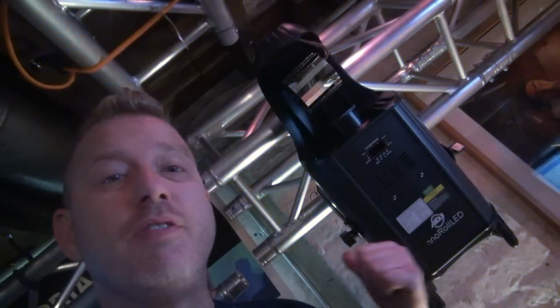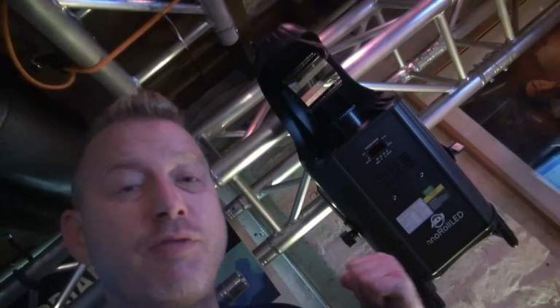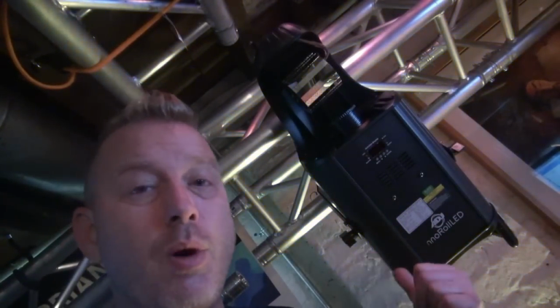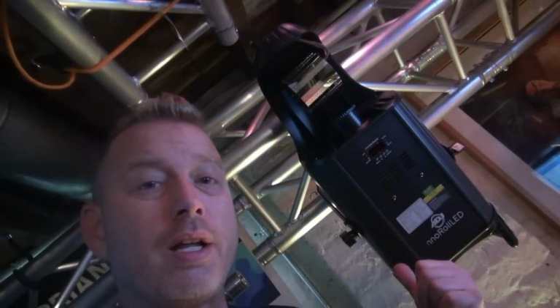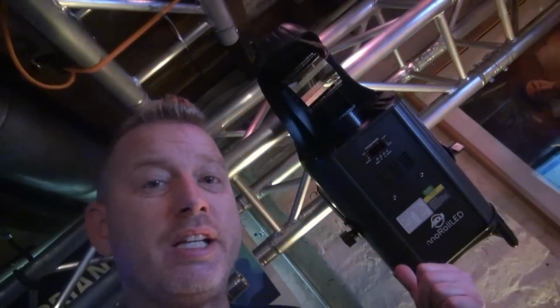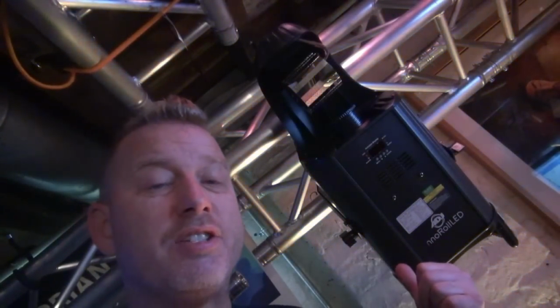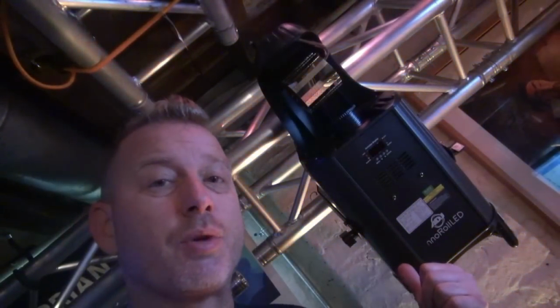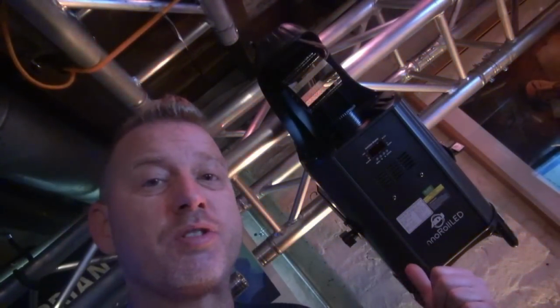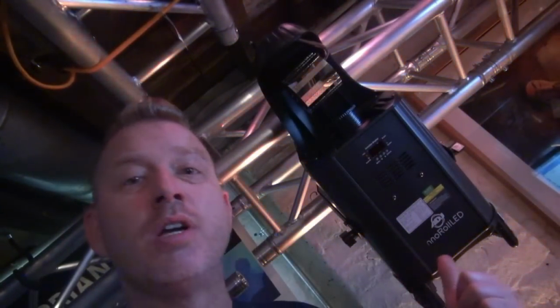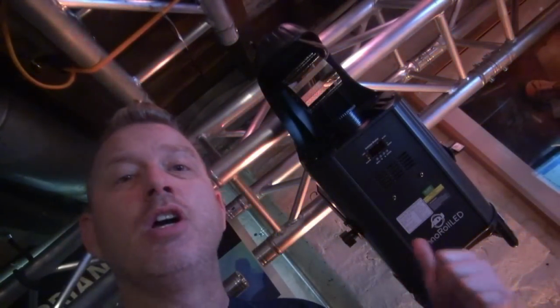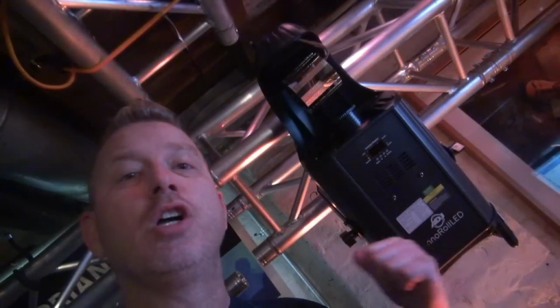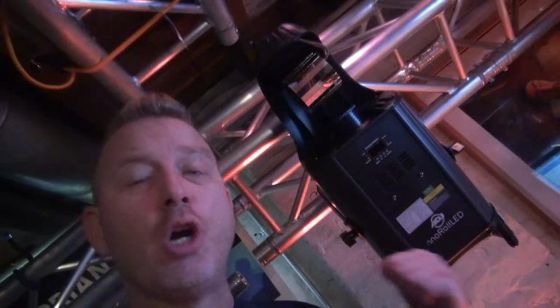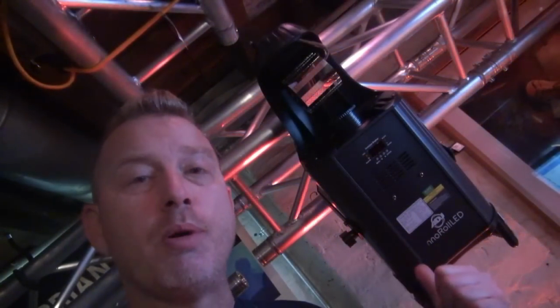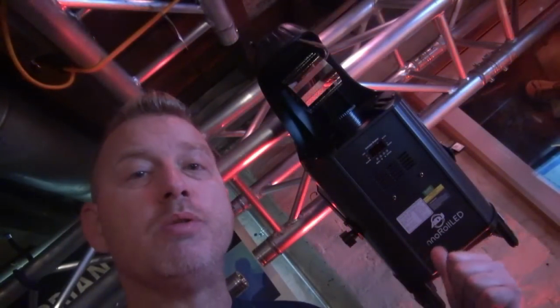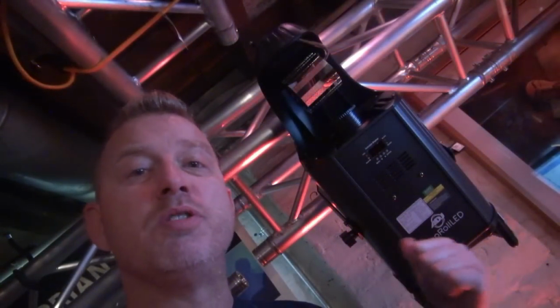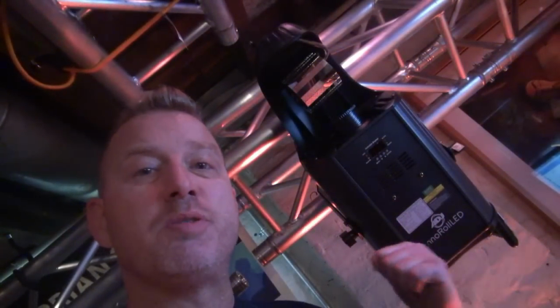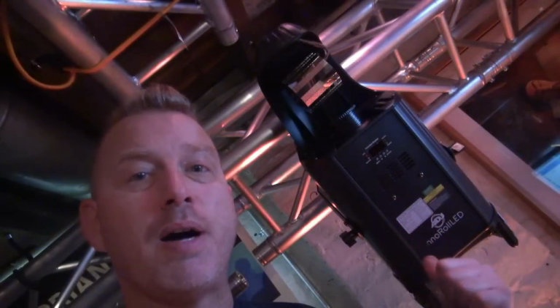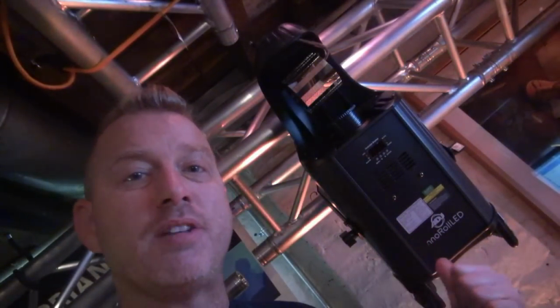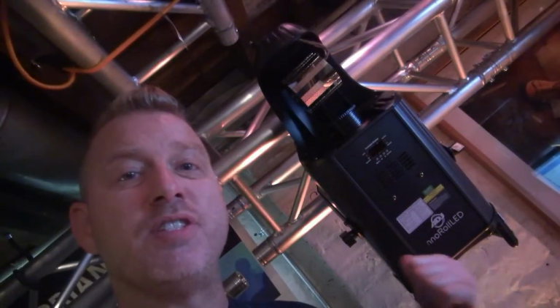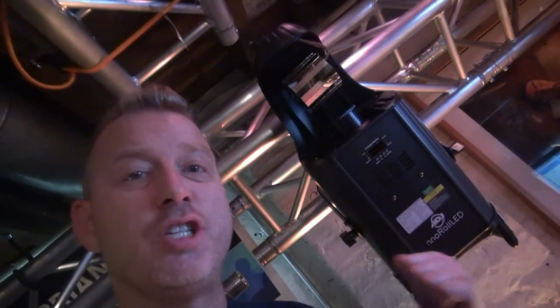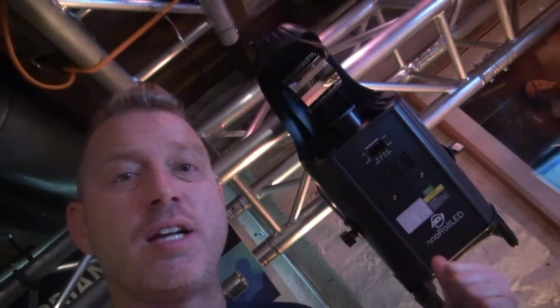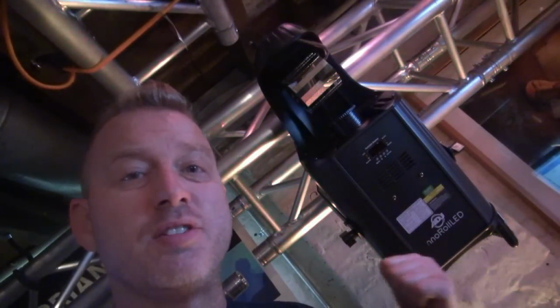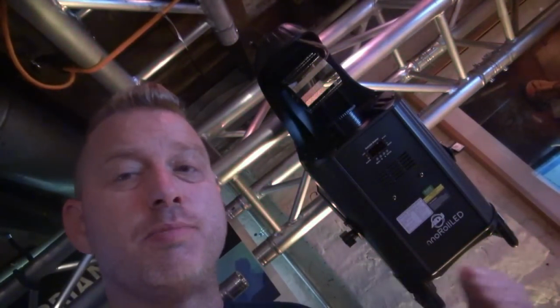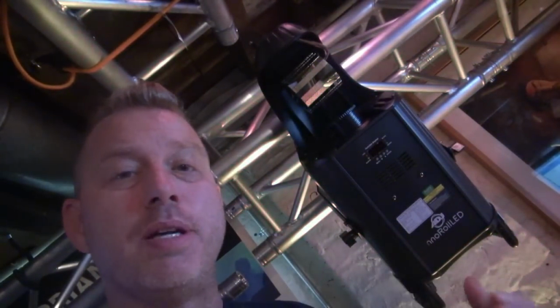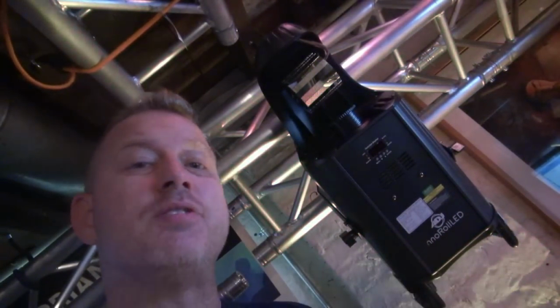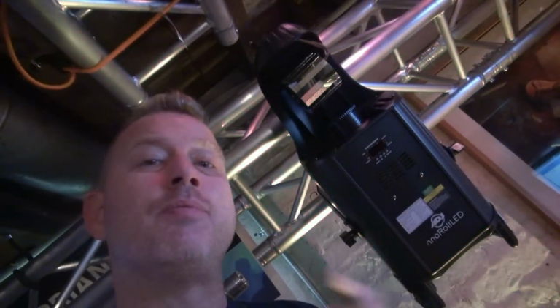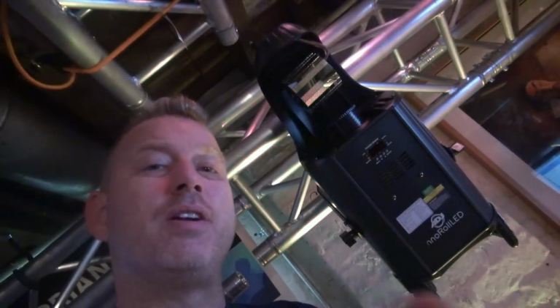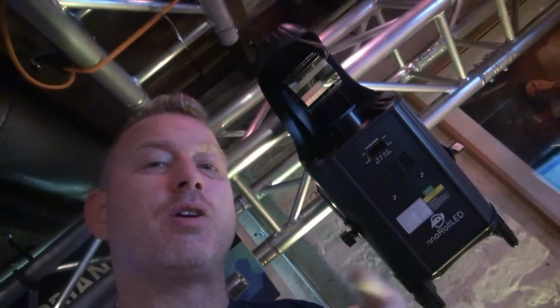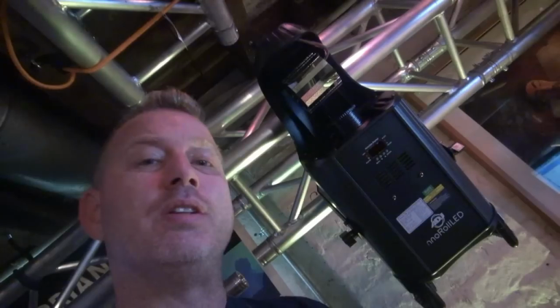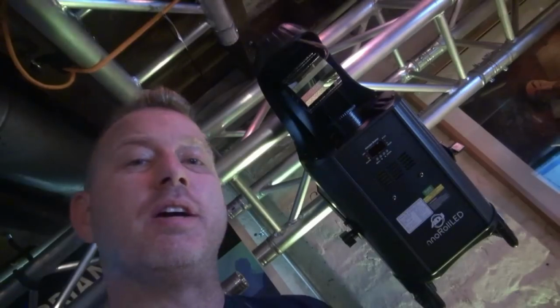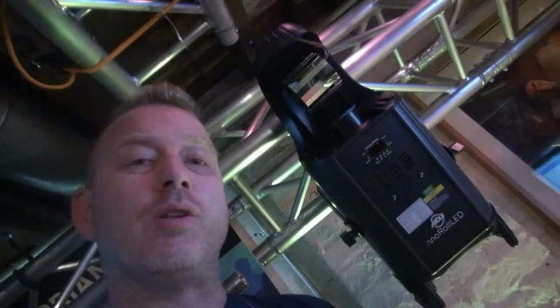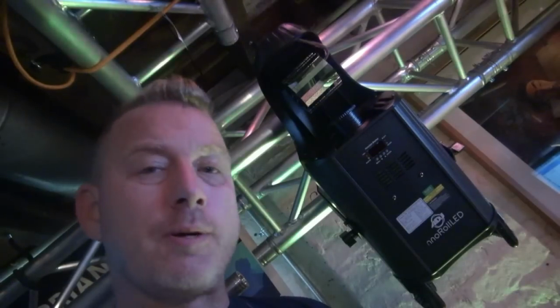50 watt LED source. Gobos, spice, shakes, spins. Here, go ahead and take a look.